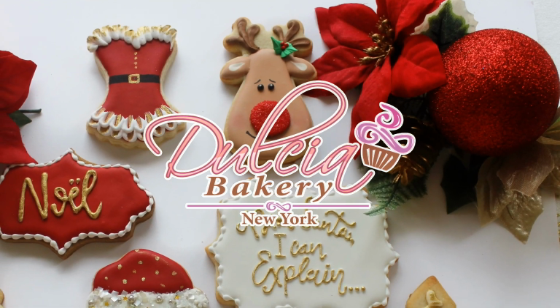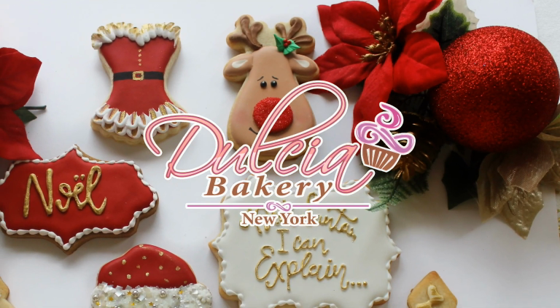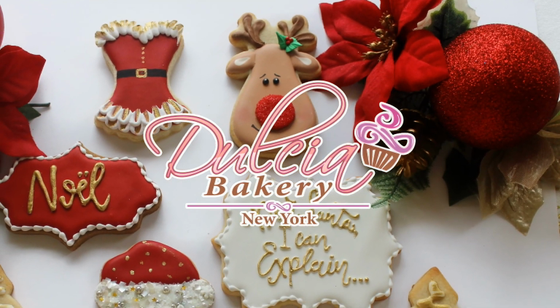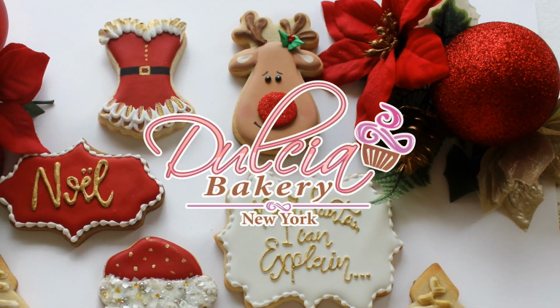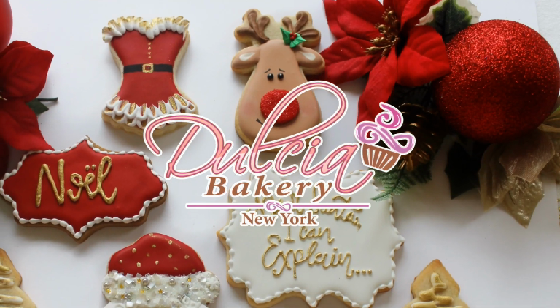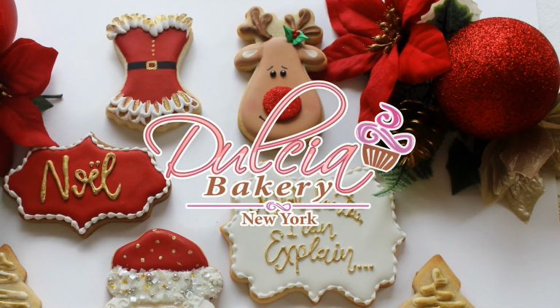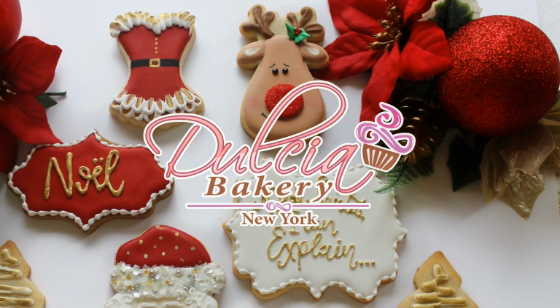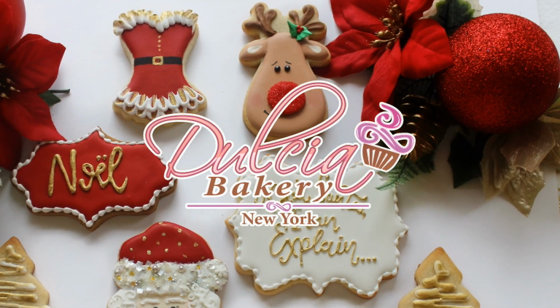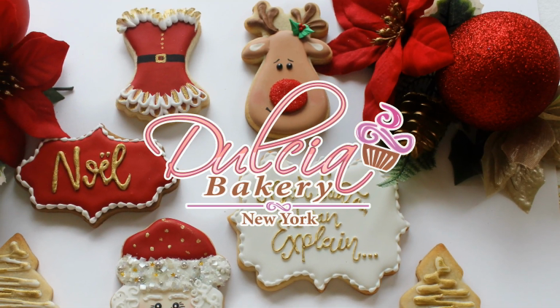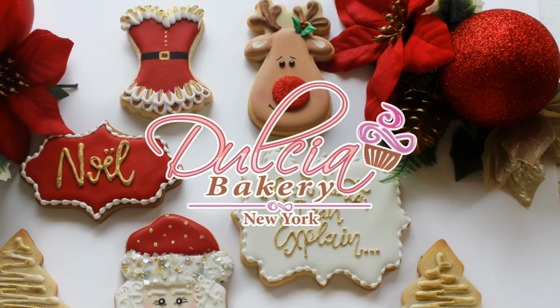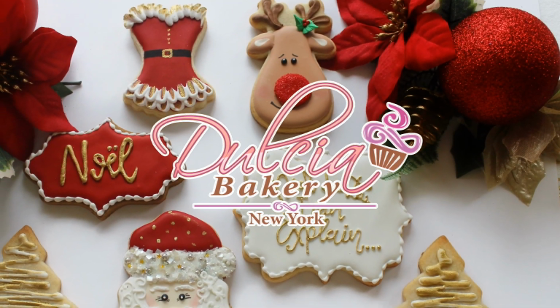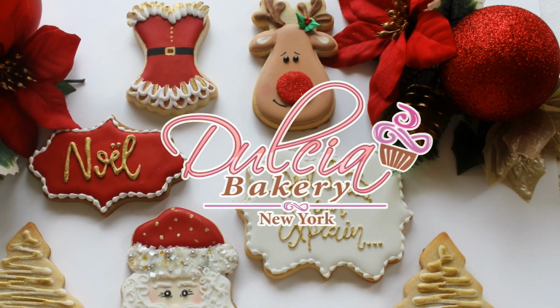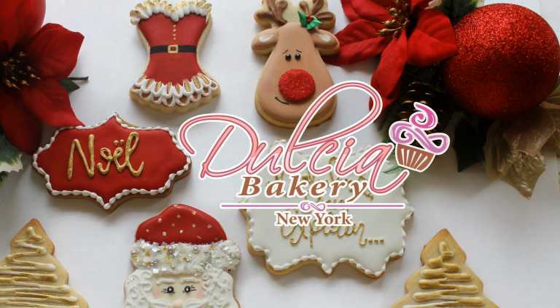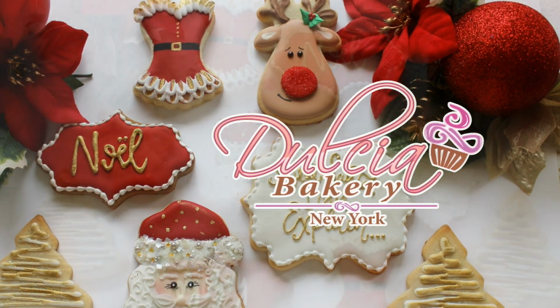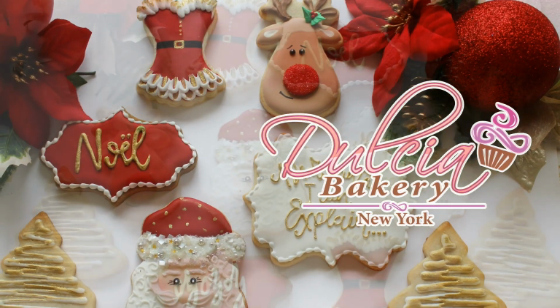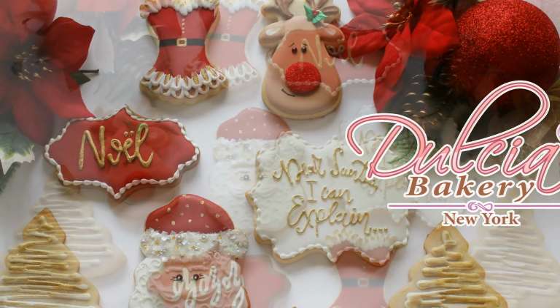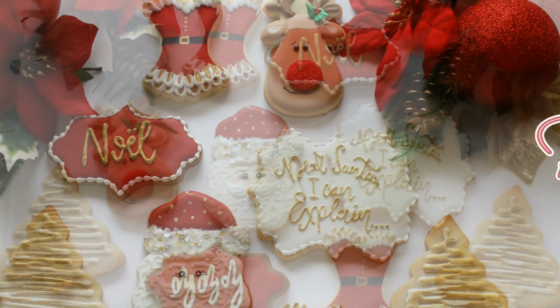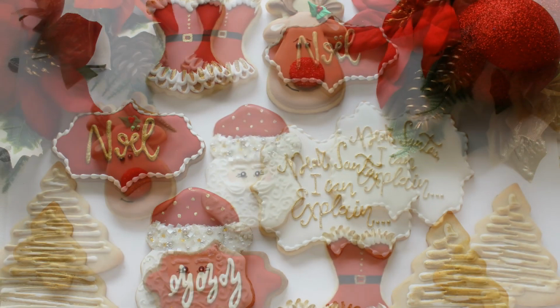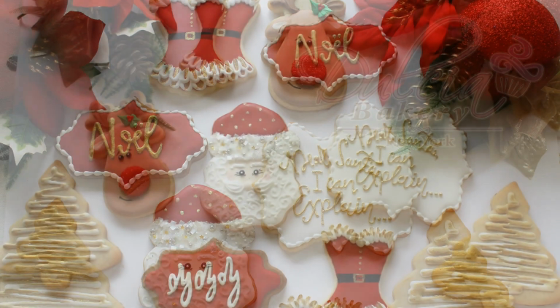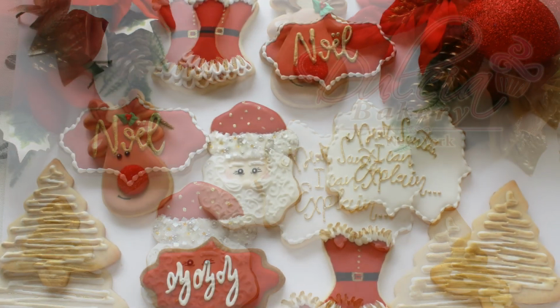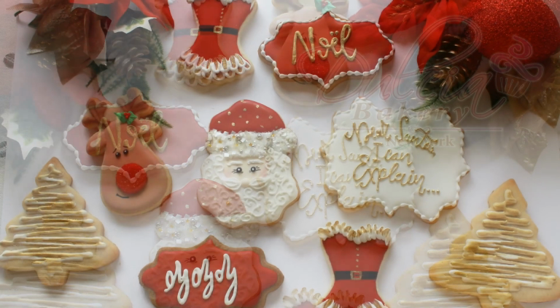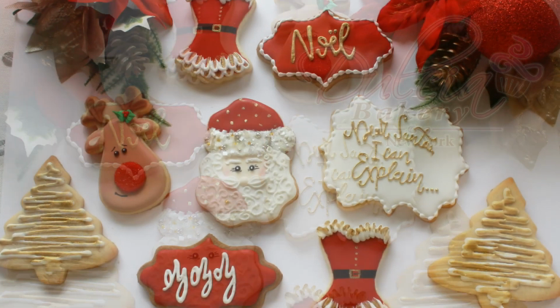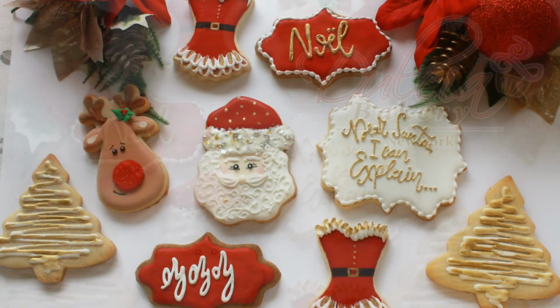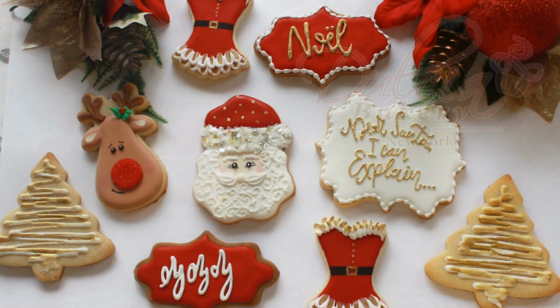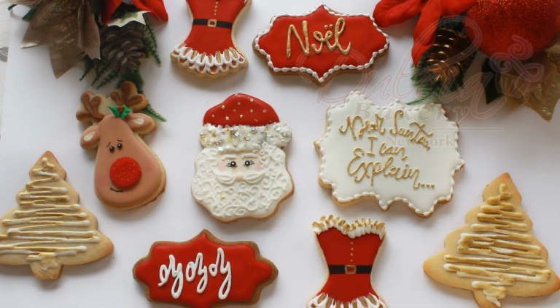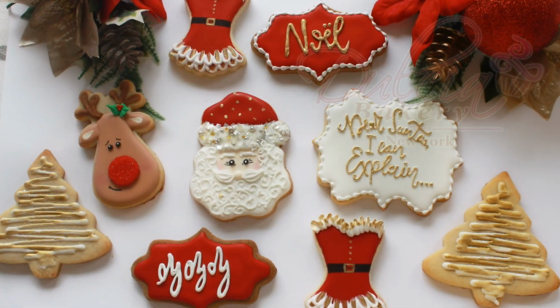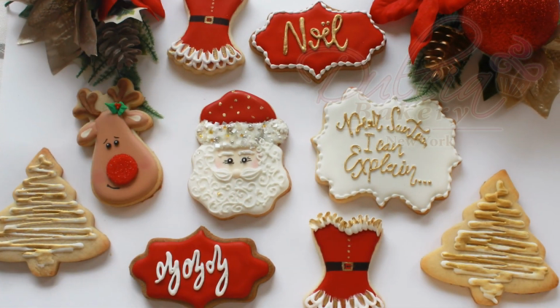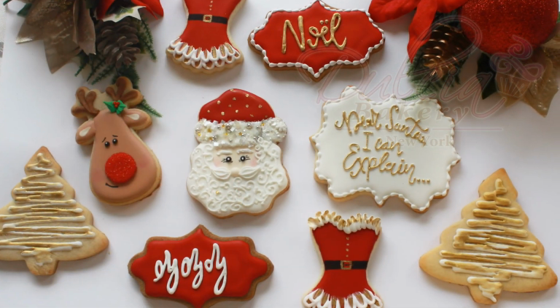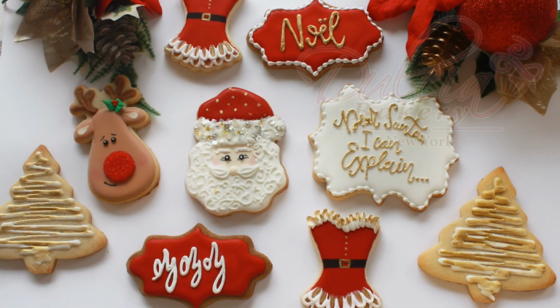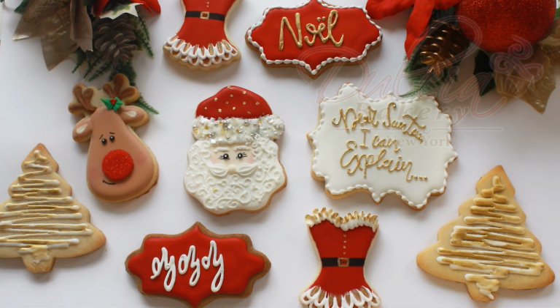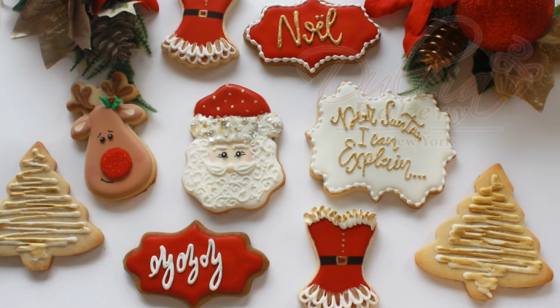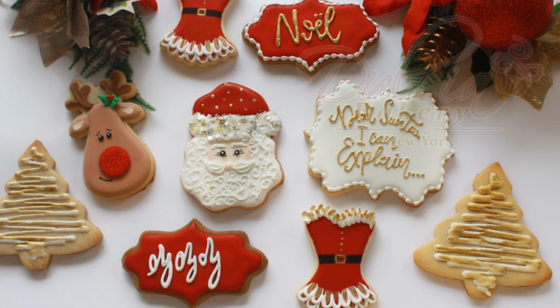Hello everyone and welcome back to Dulcia Bakery. Today we will be decorating Christmas cookies.